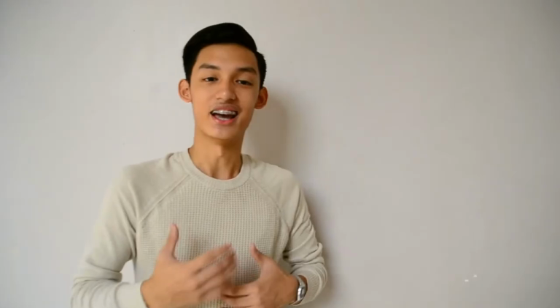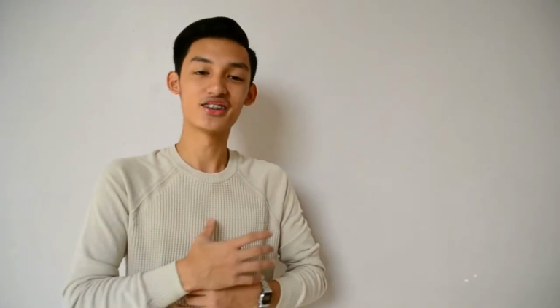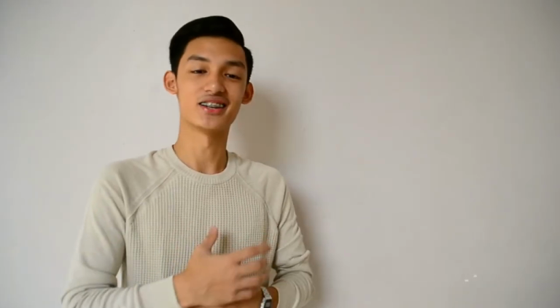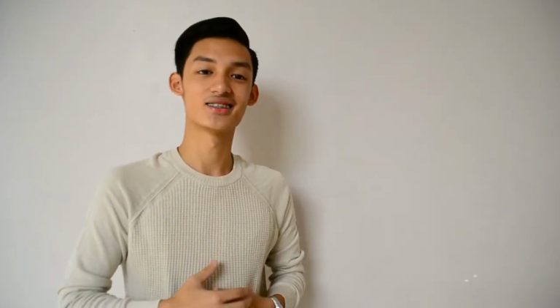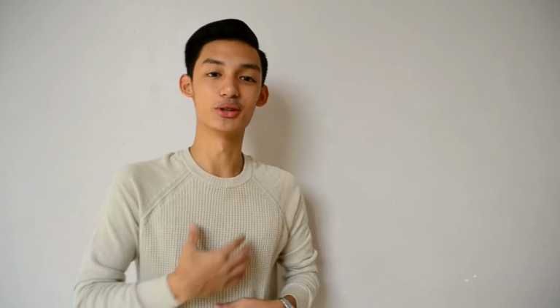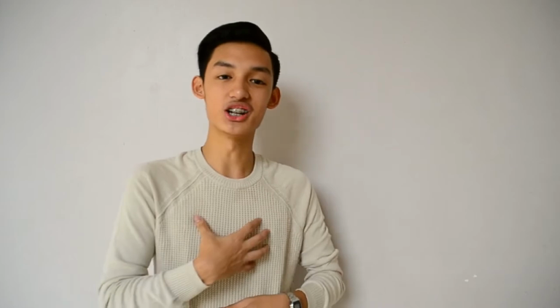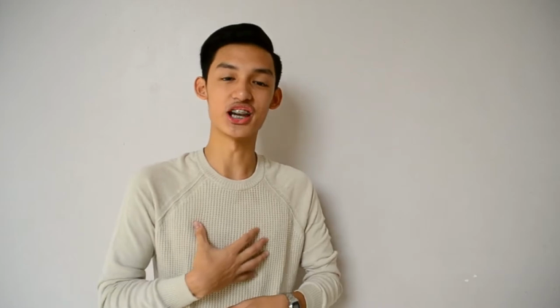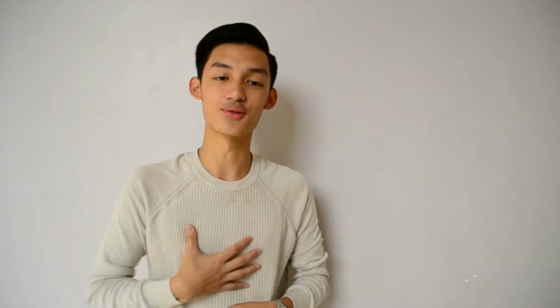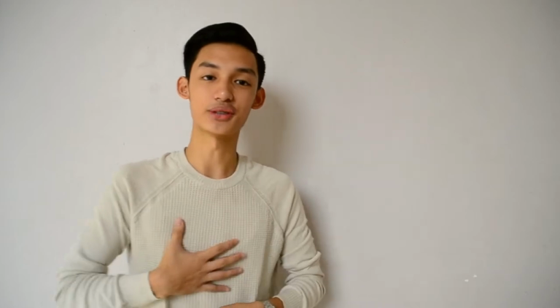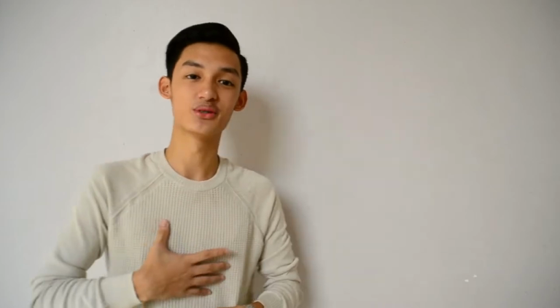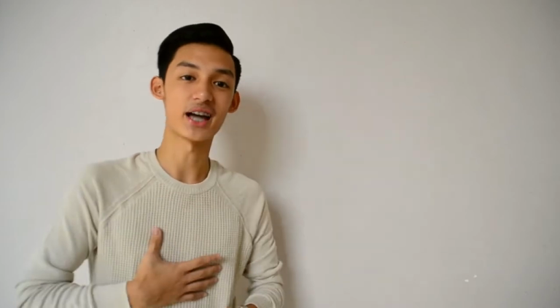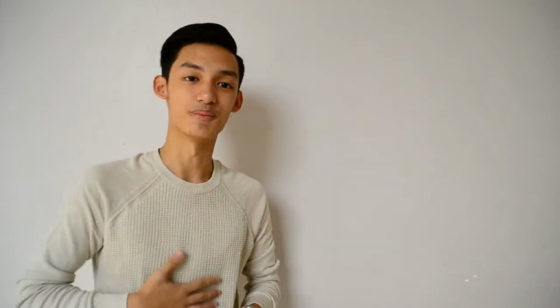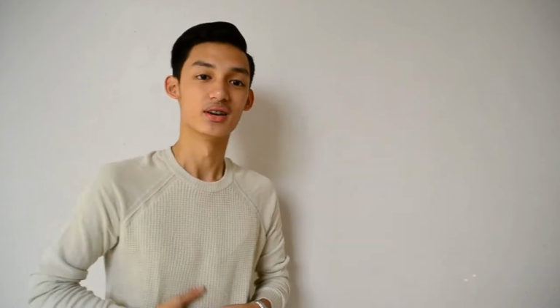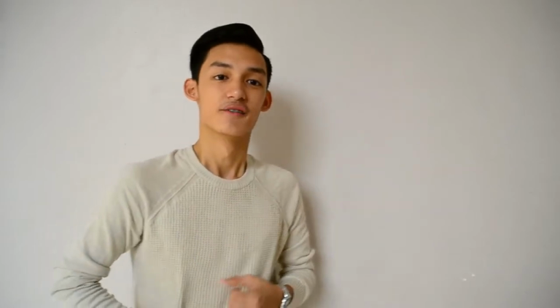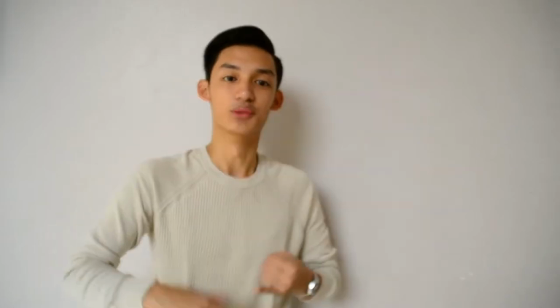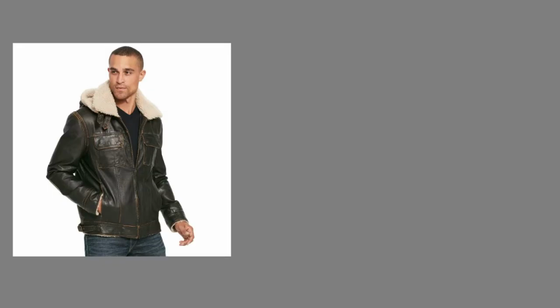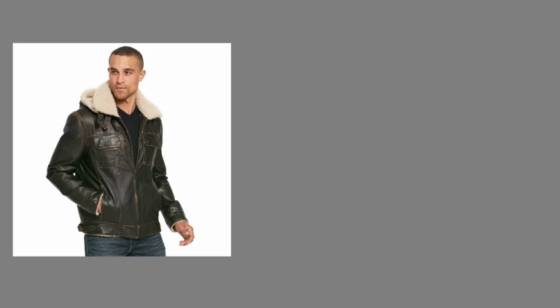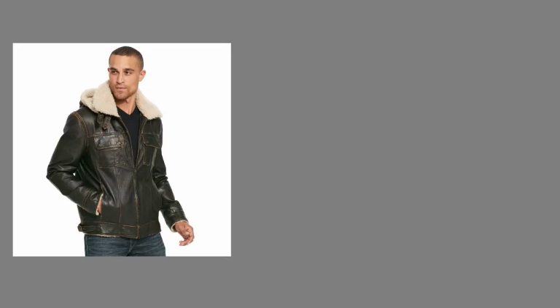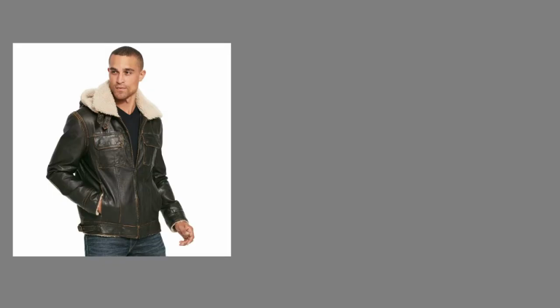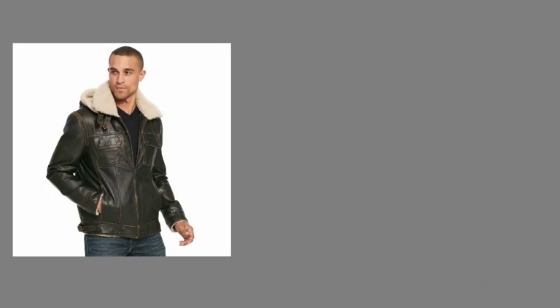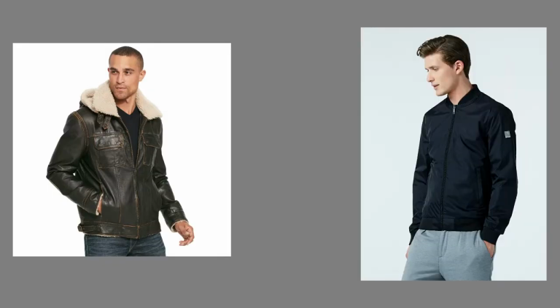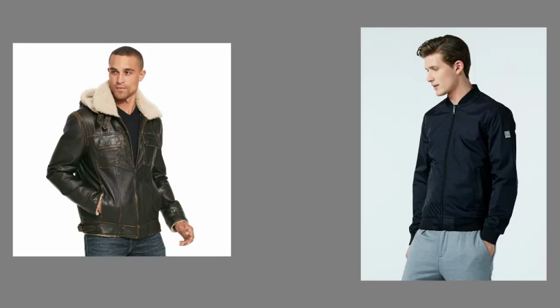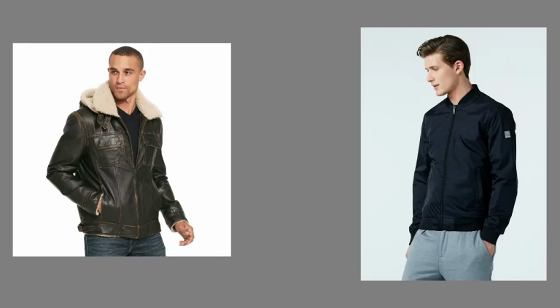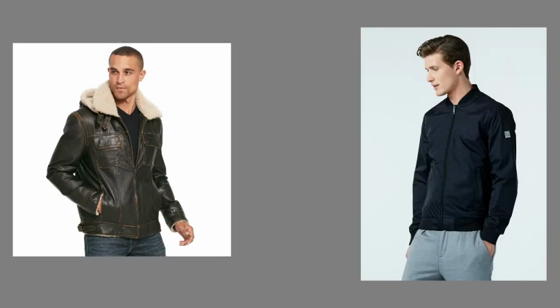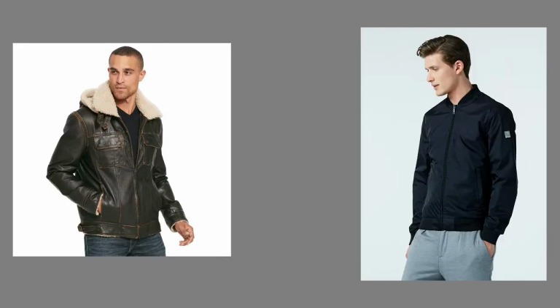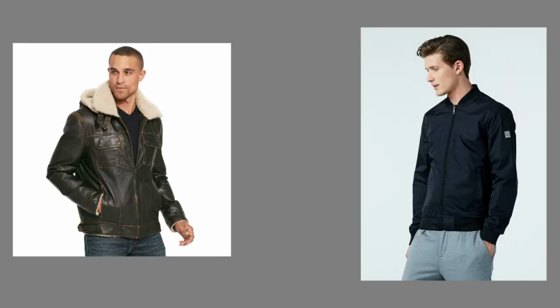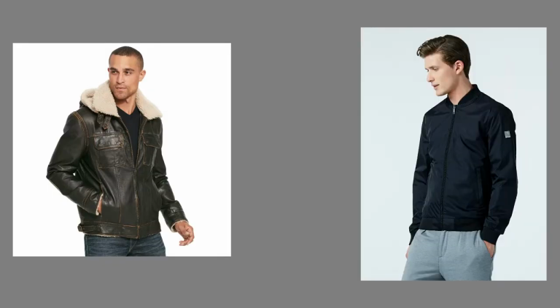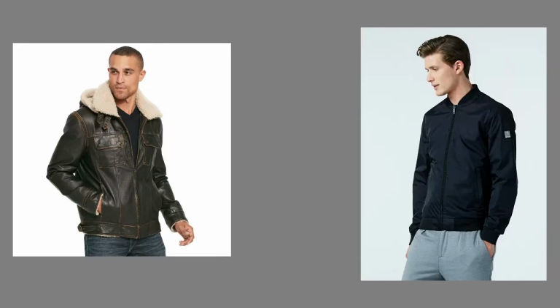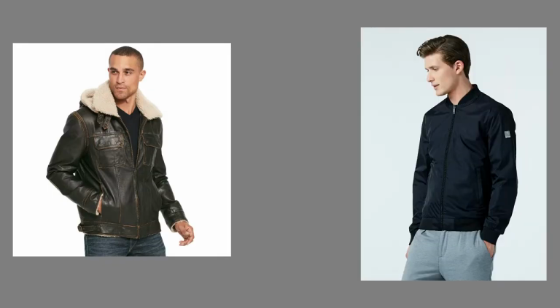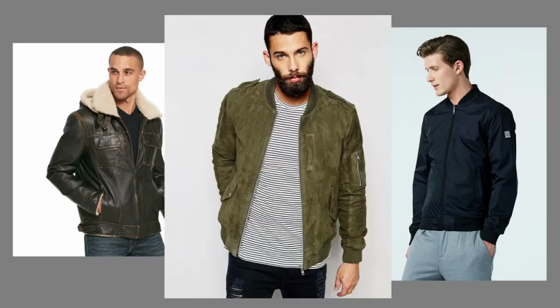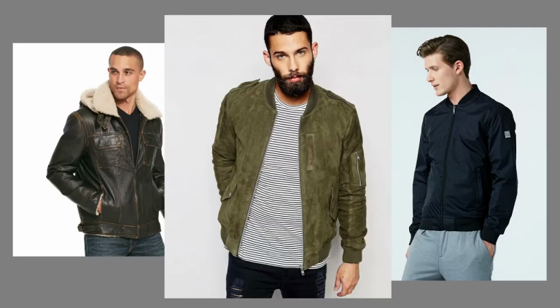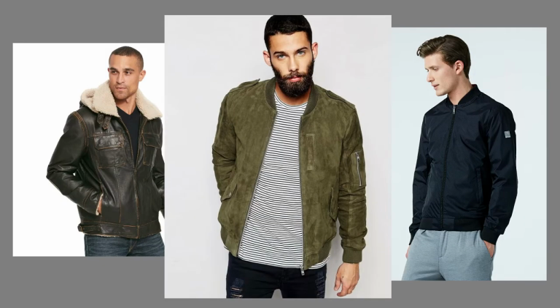Ever since, the material has changed from time to time — from leather, to nylon, and to my all-time favorite, the suede.